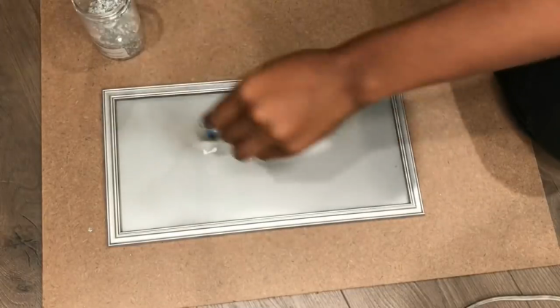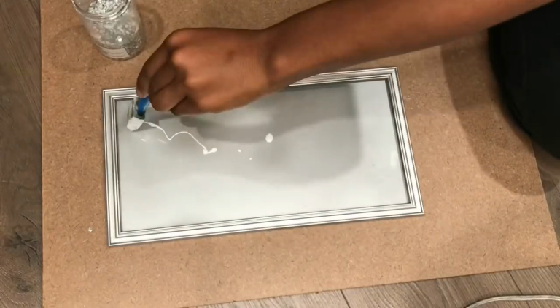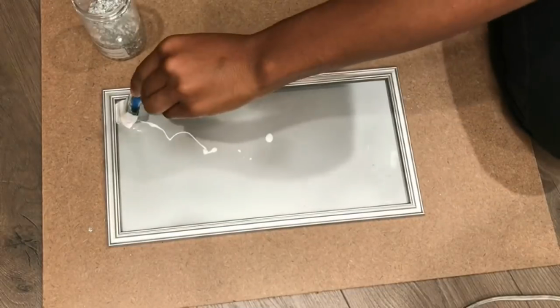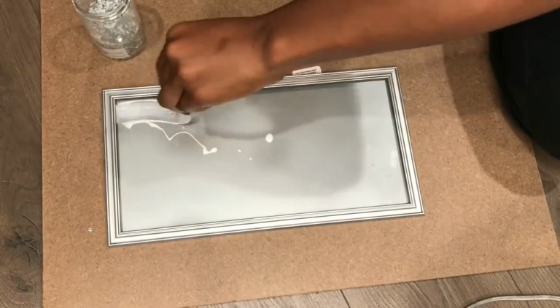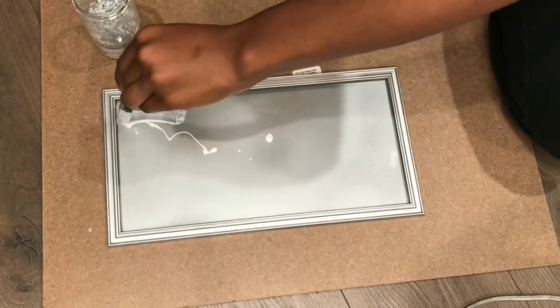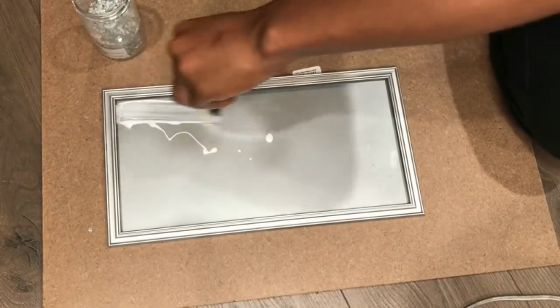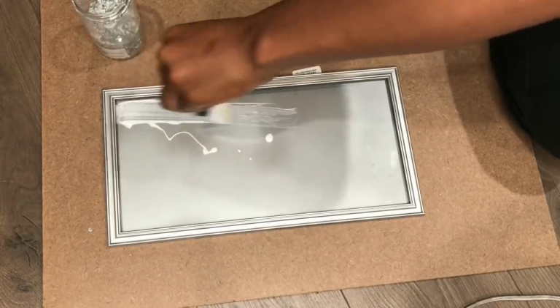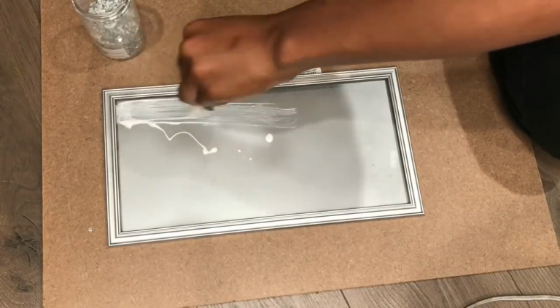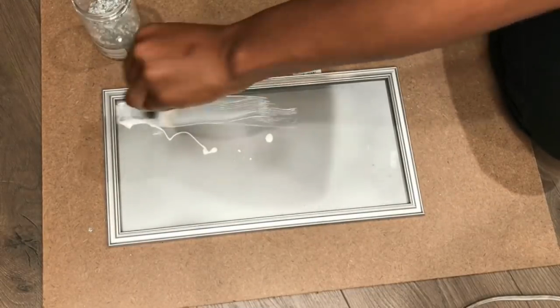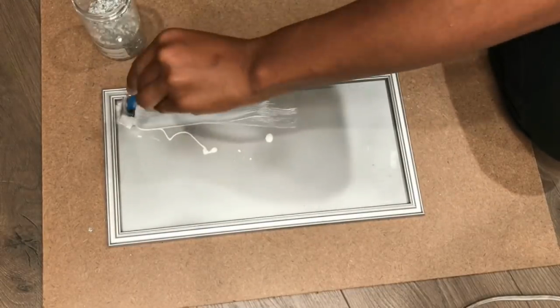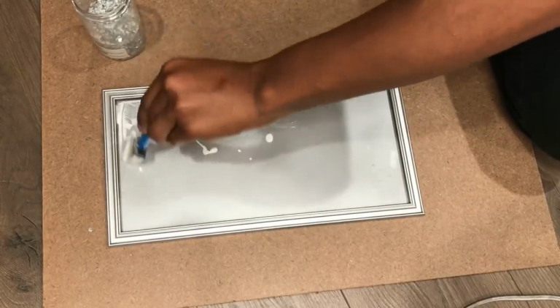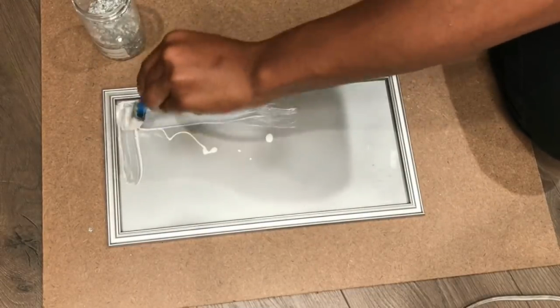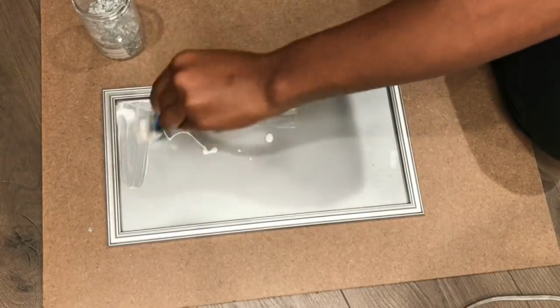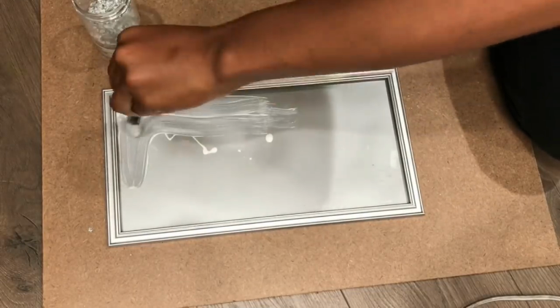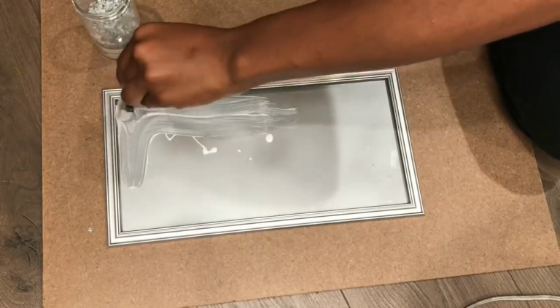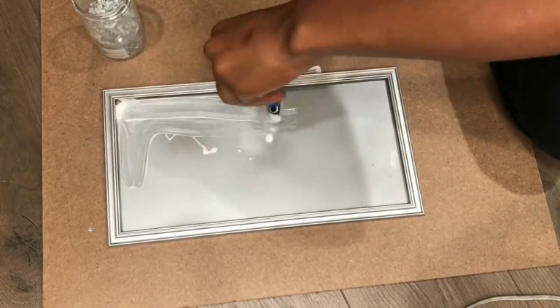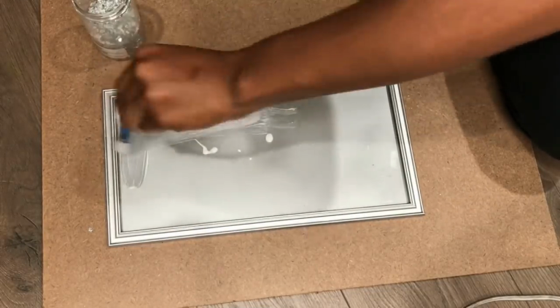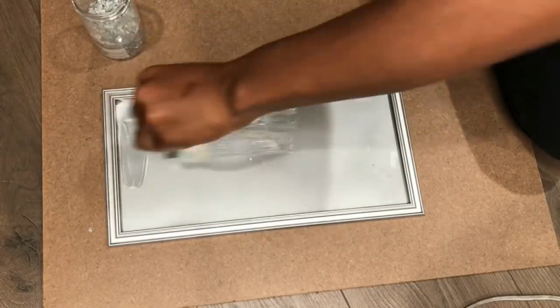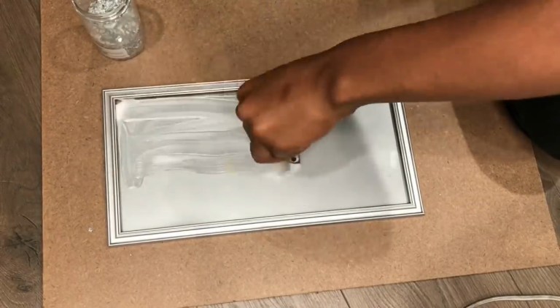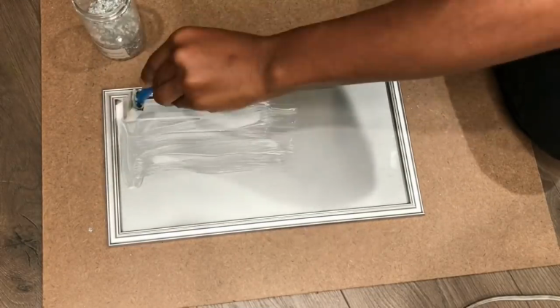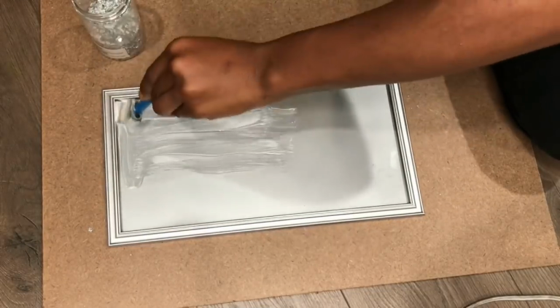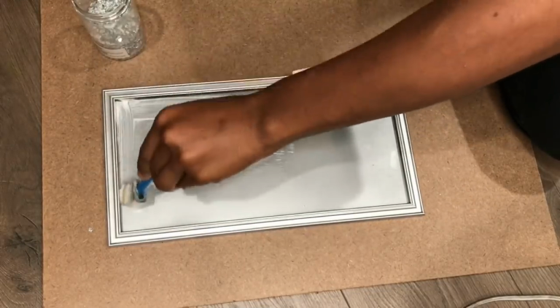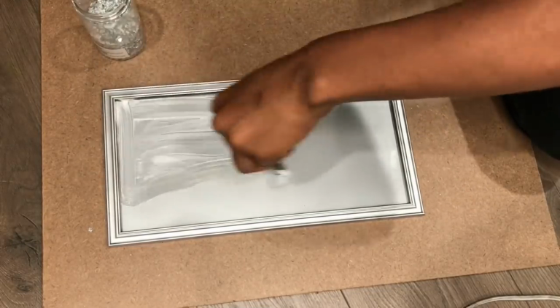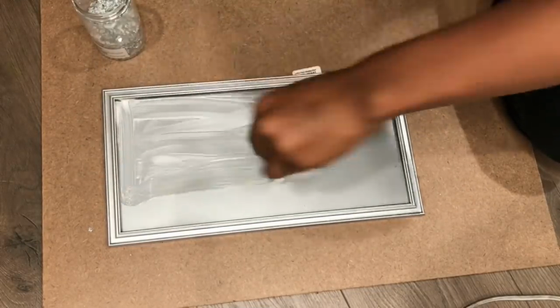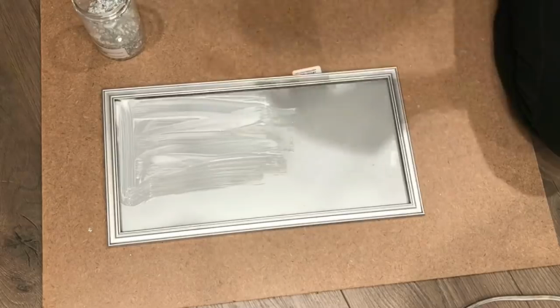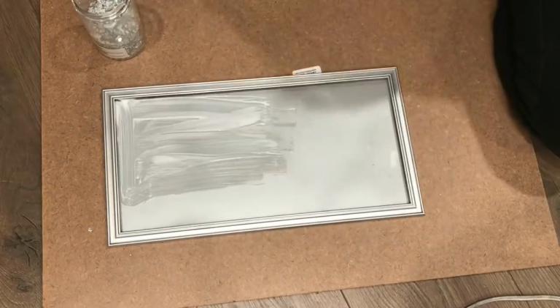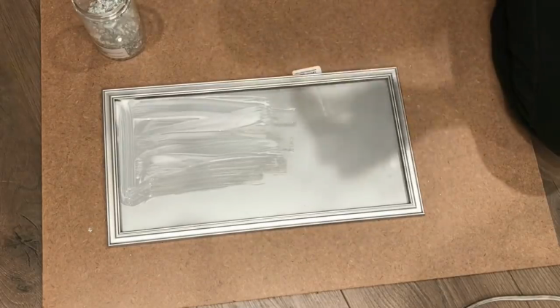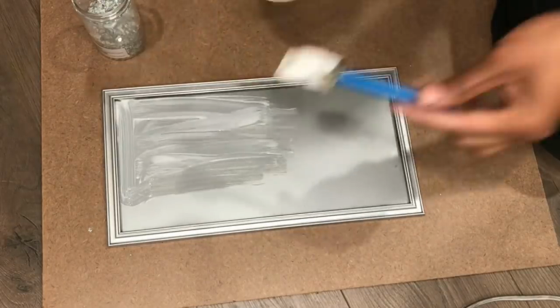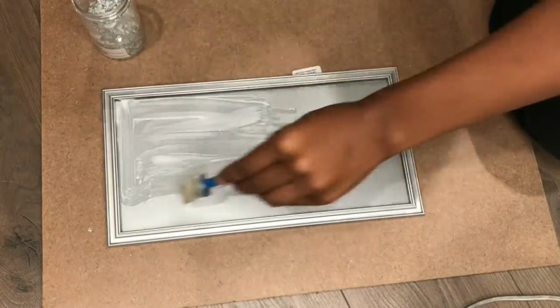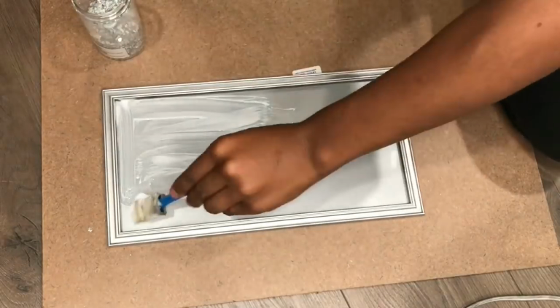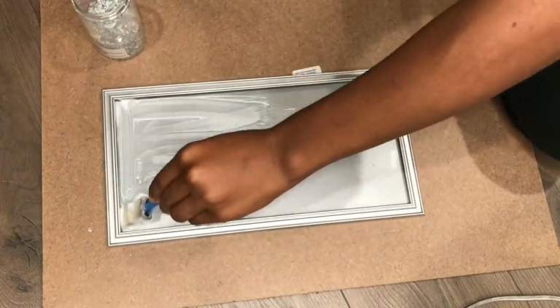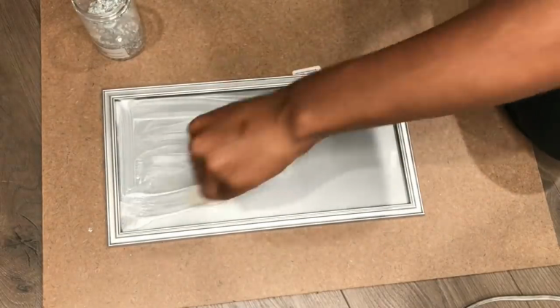Next I grabbed my Mod Podge and I am going to go around the perimeter and just fill the frame up with it.